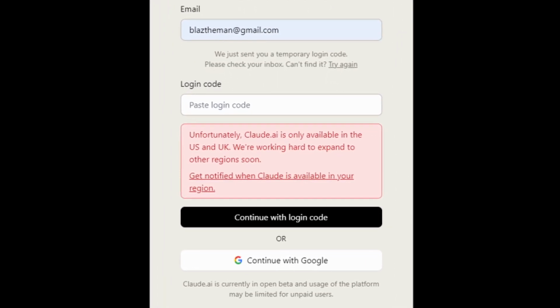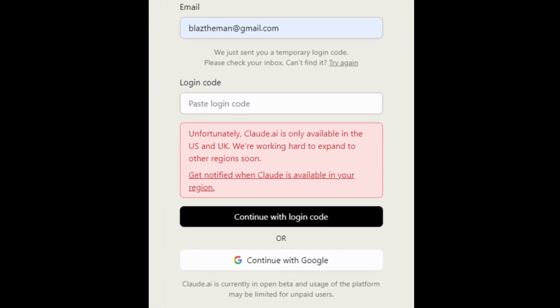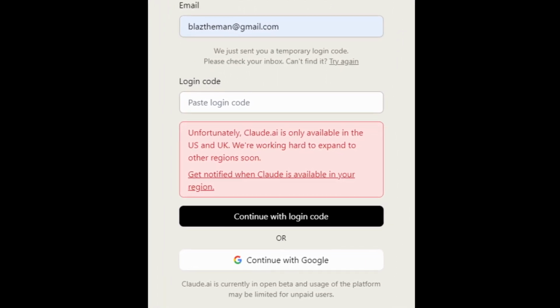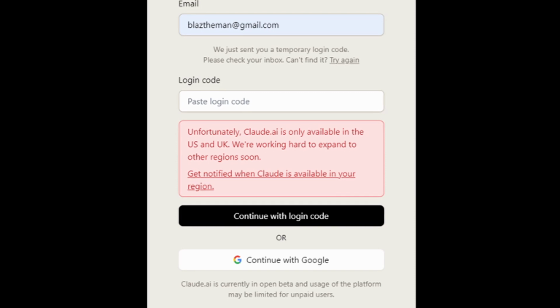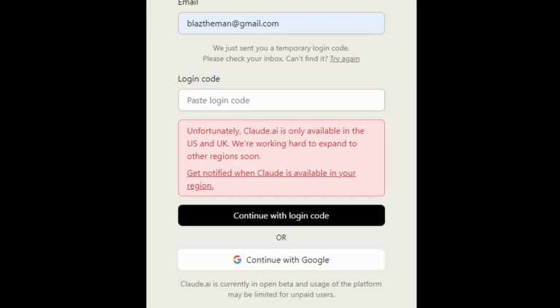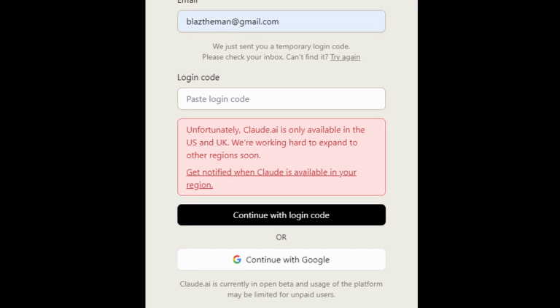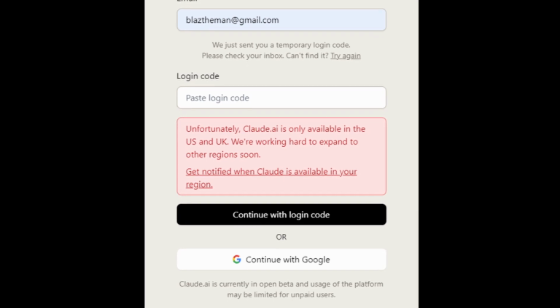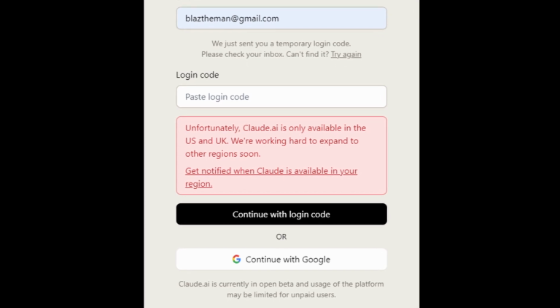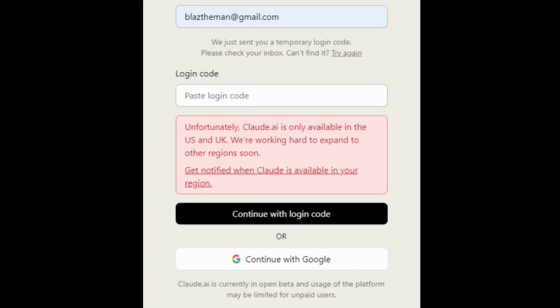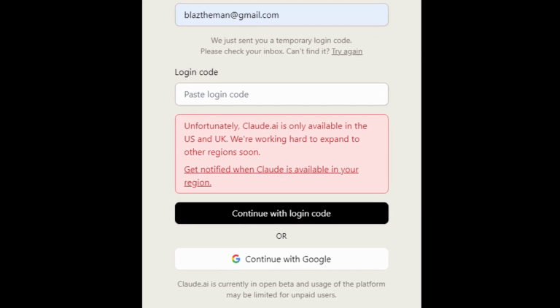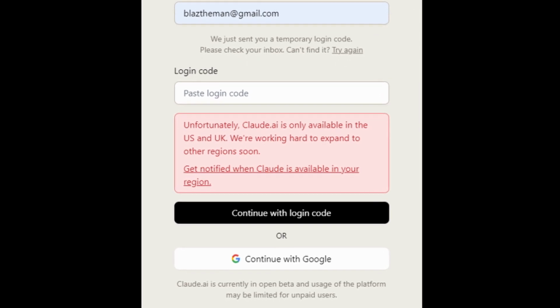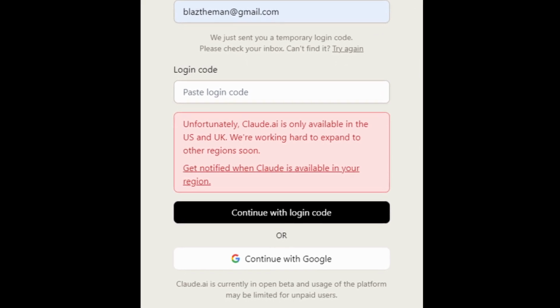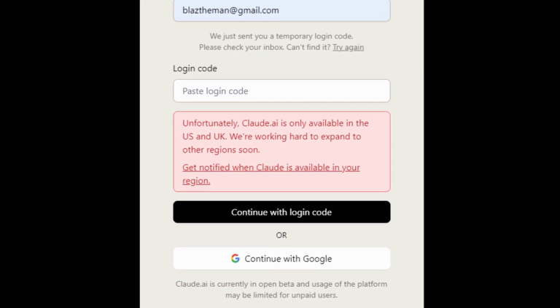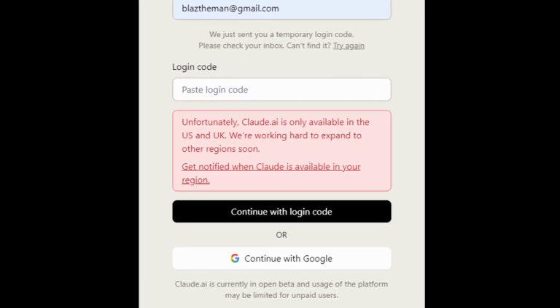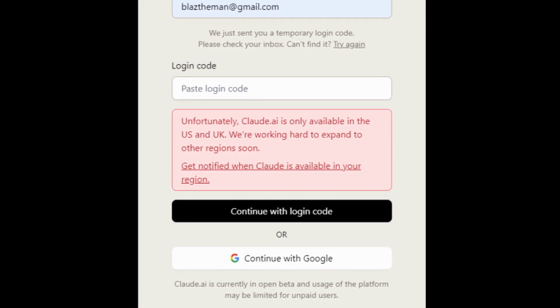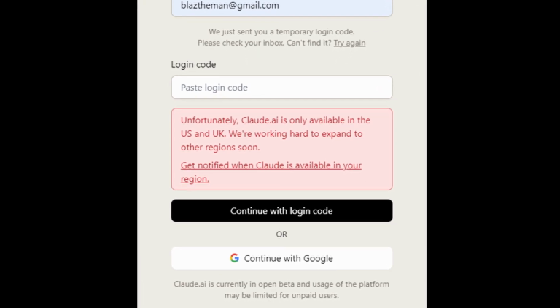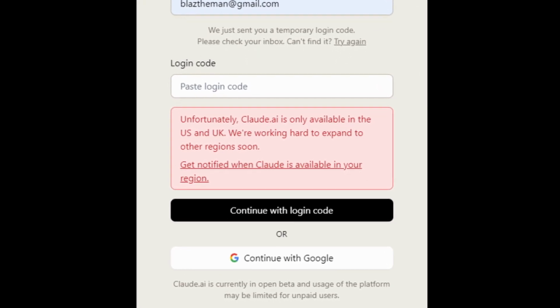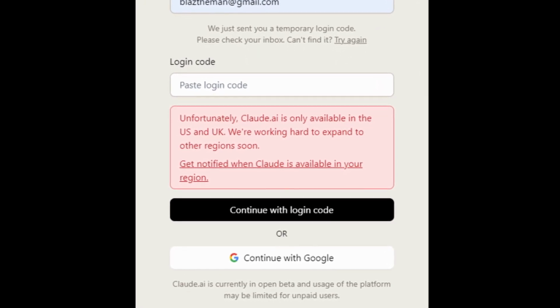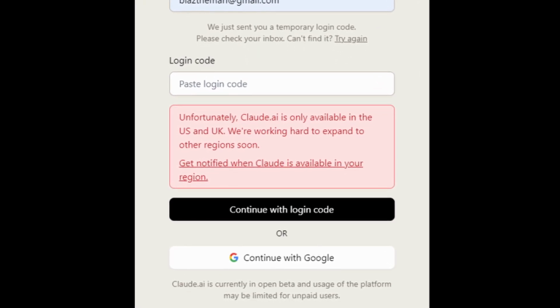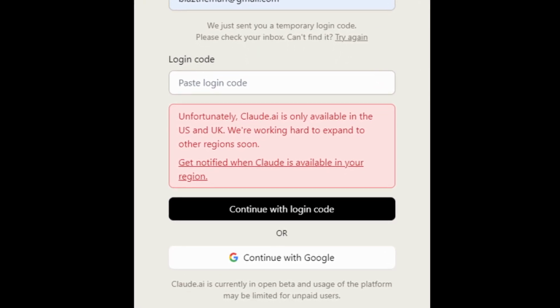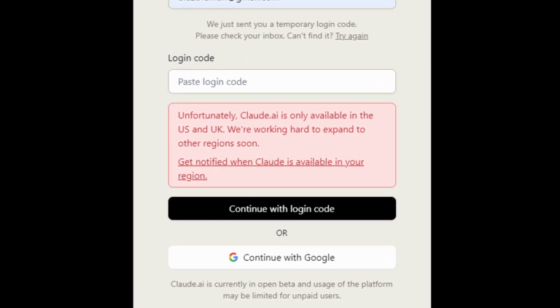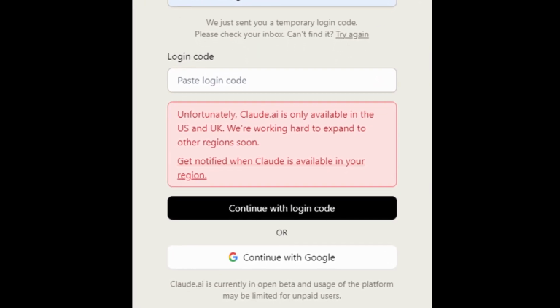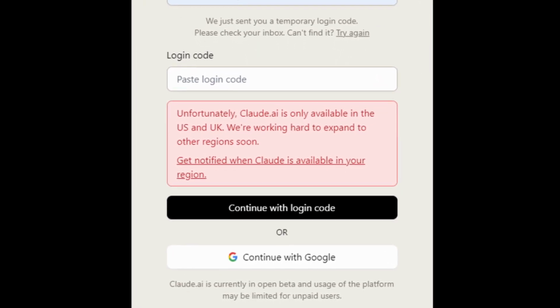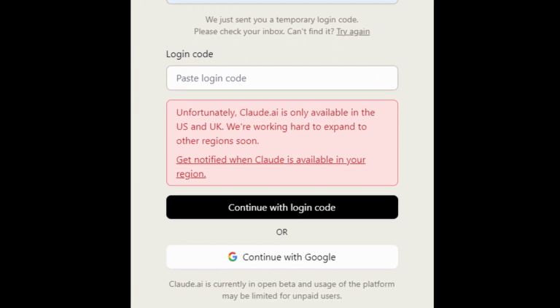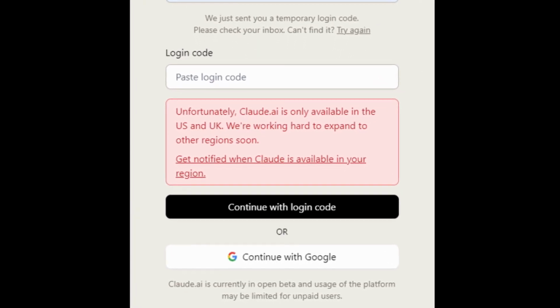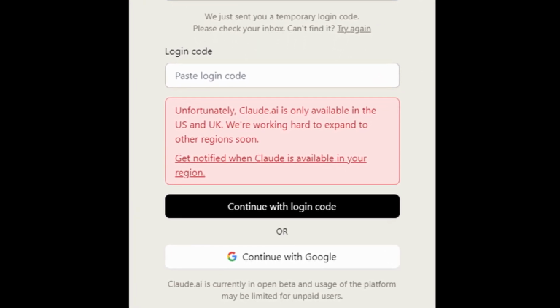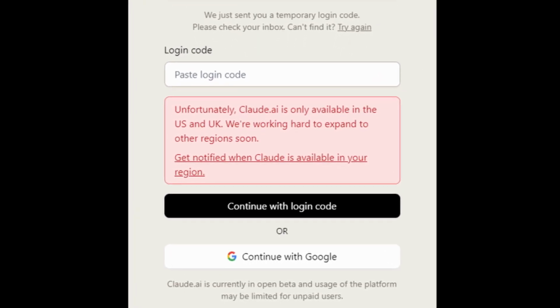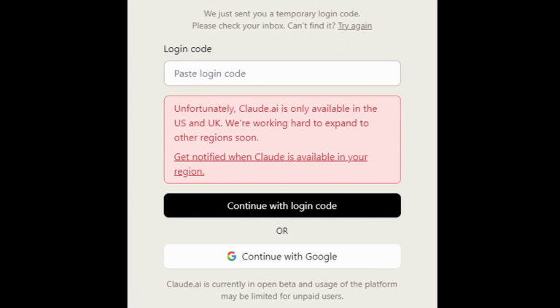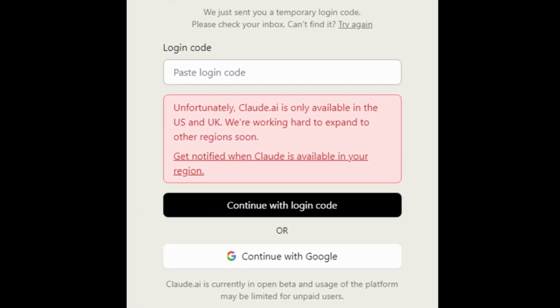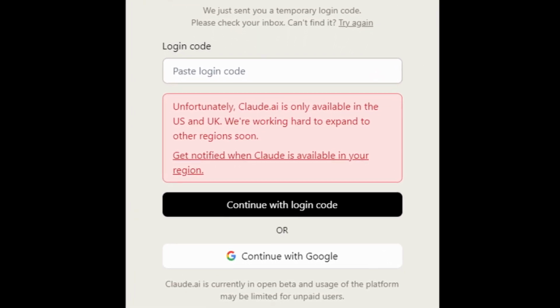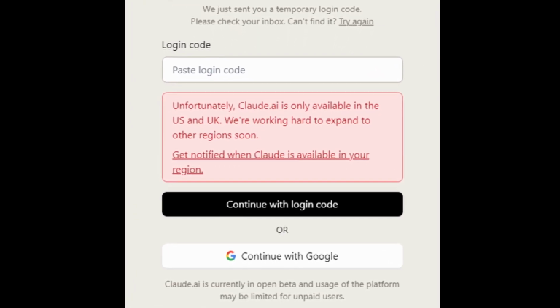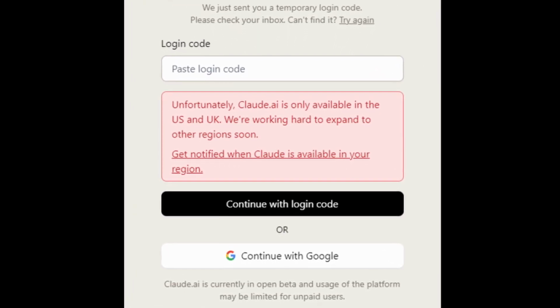If you've managed to use Claude 2, how does it compare to GPT-4? Do you find it more reliable? Let me know.